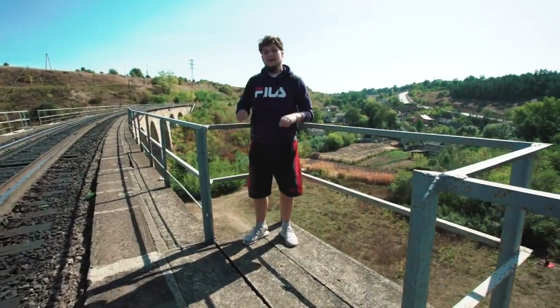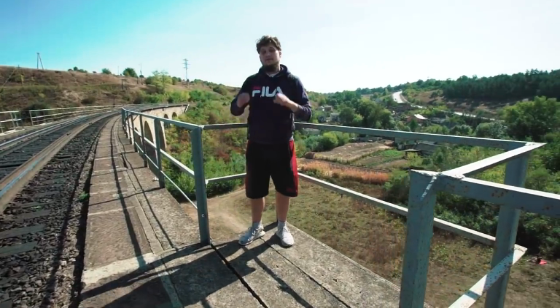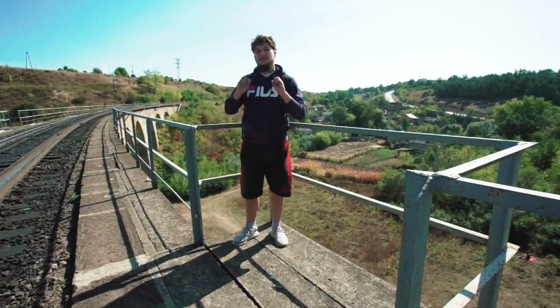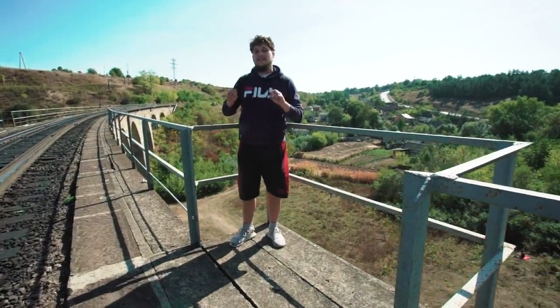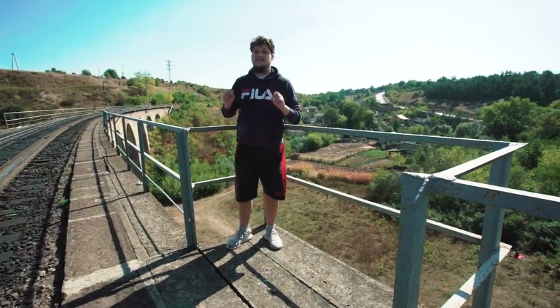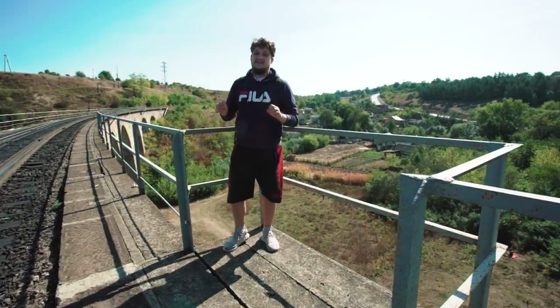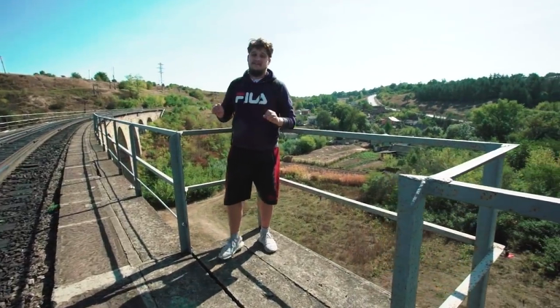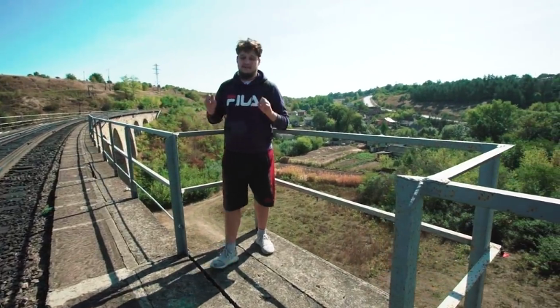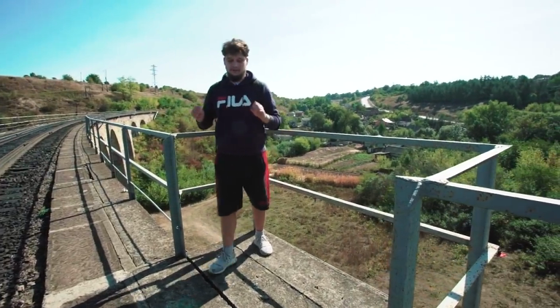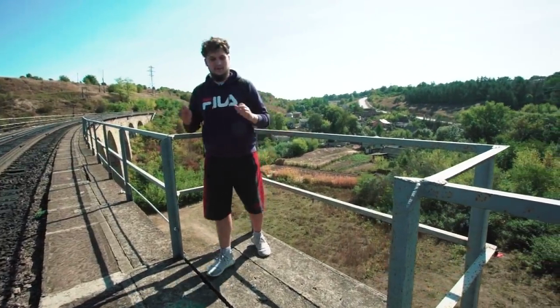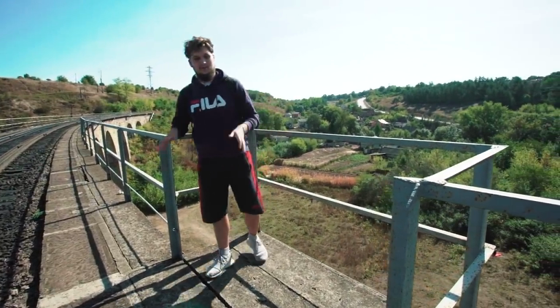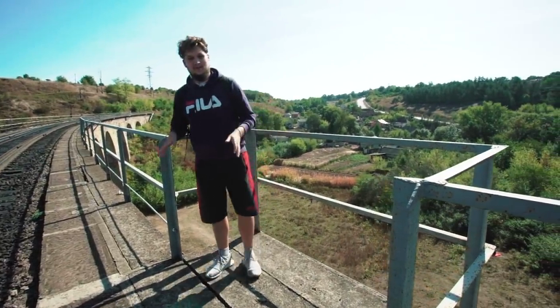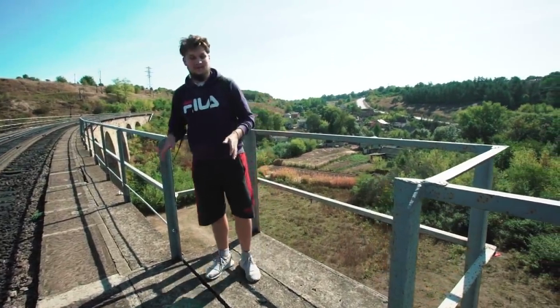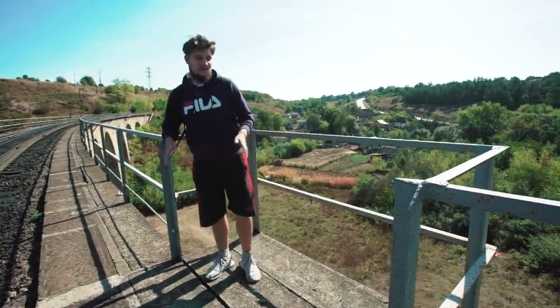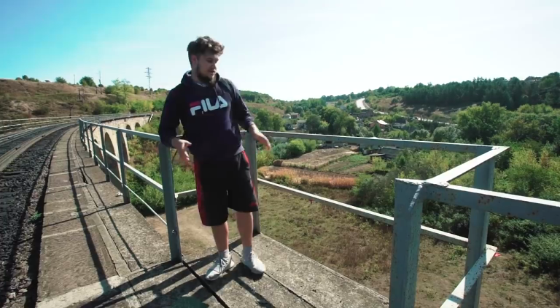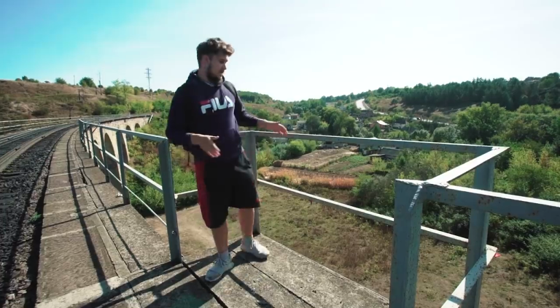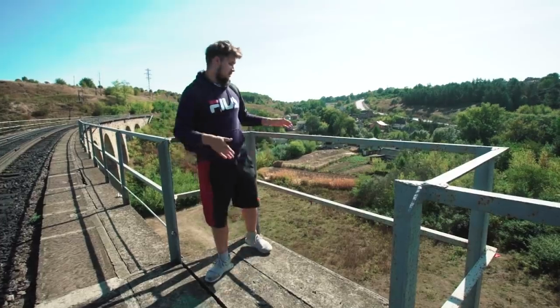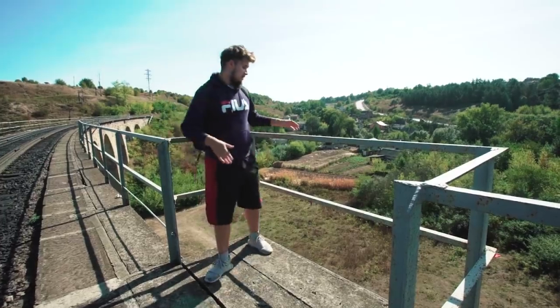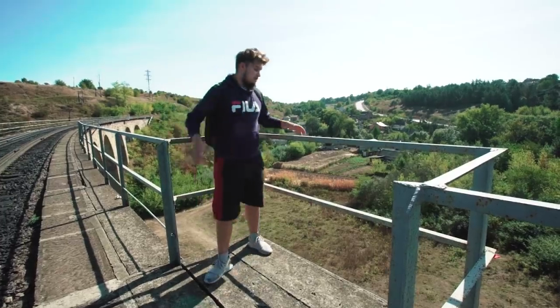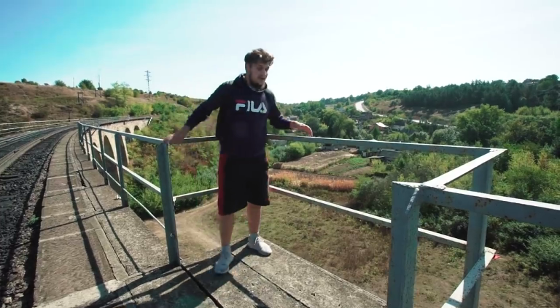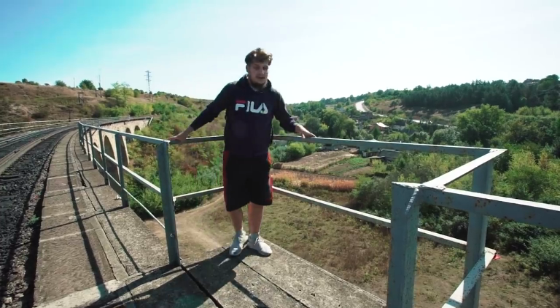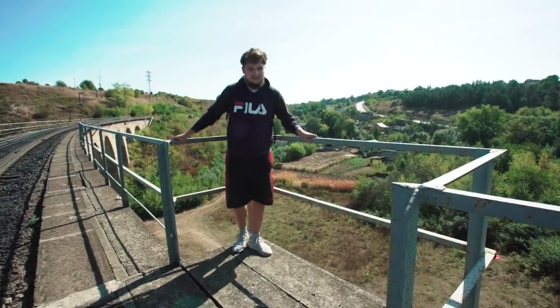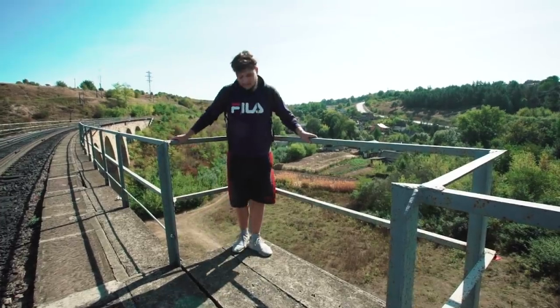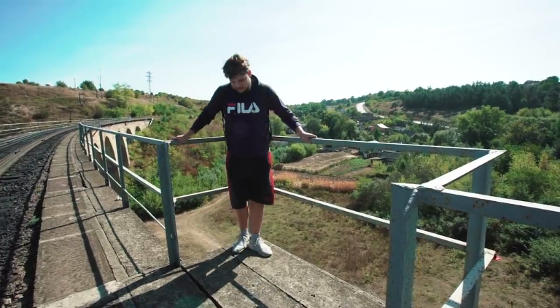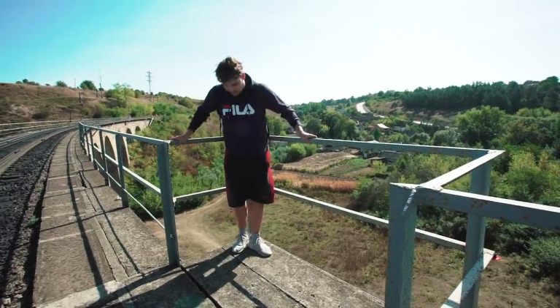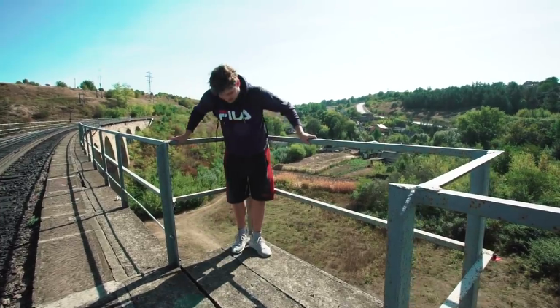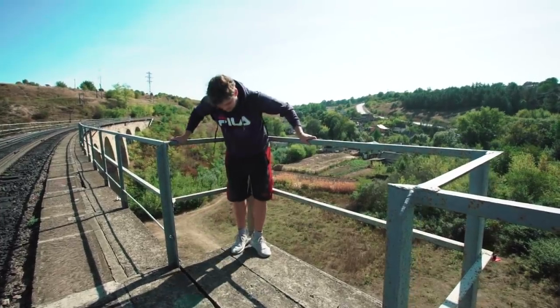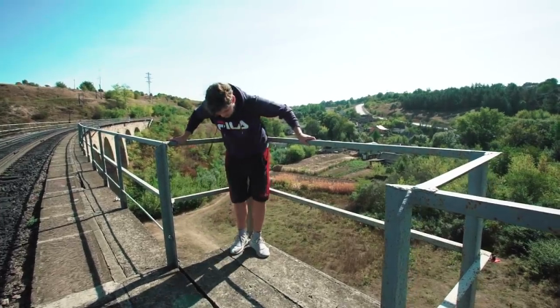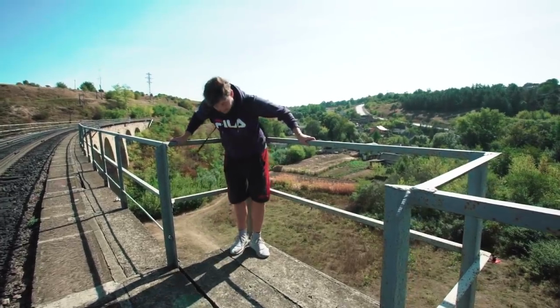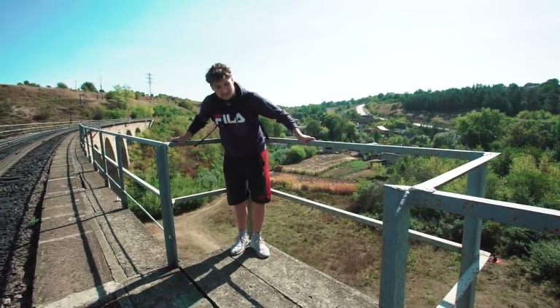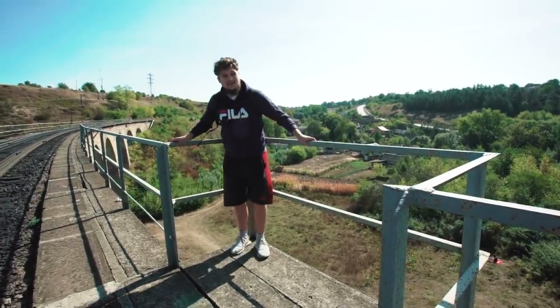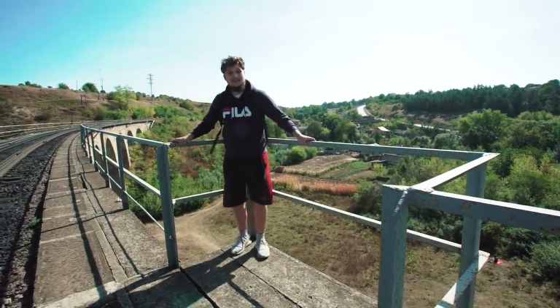It is forbidden to walk here. But even if someone comes, there are safety islands, on which I am now standing.